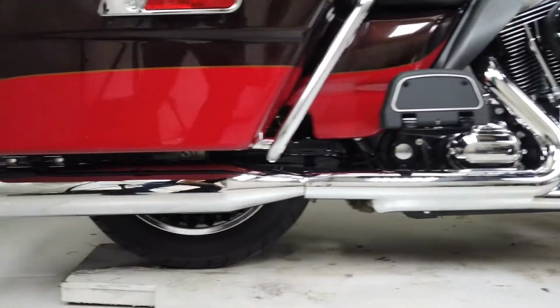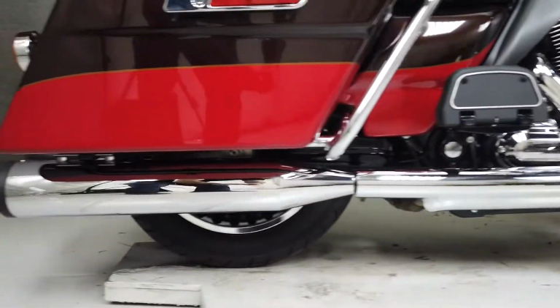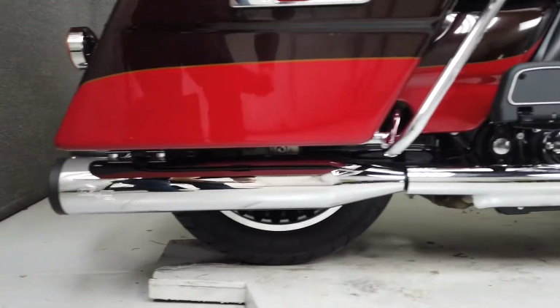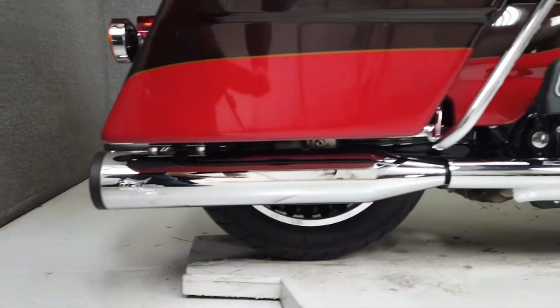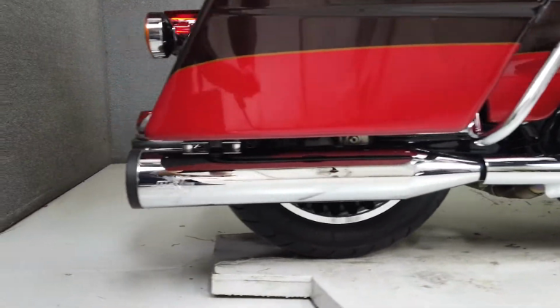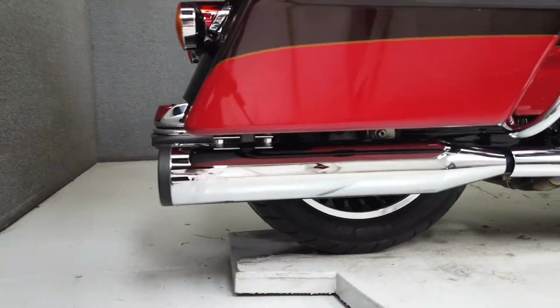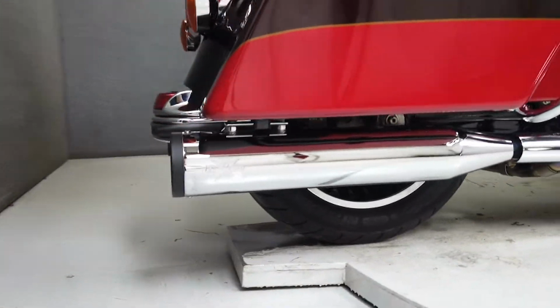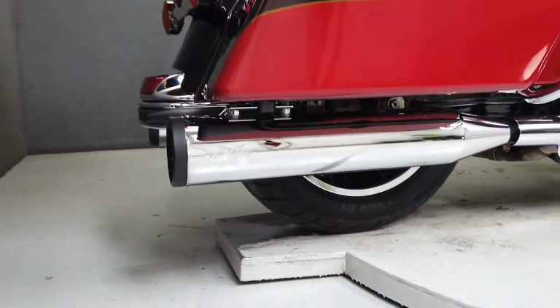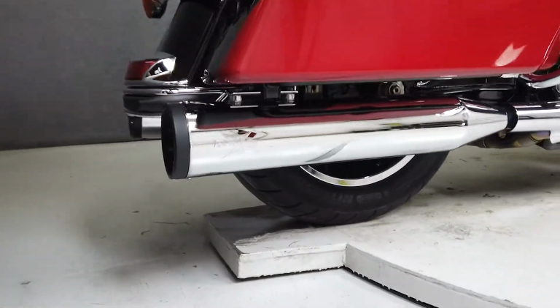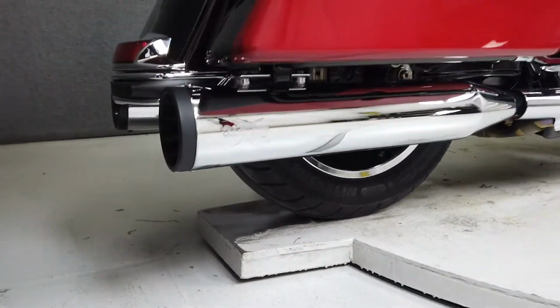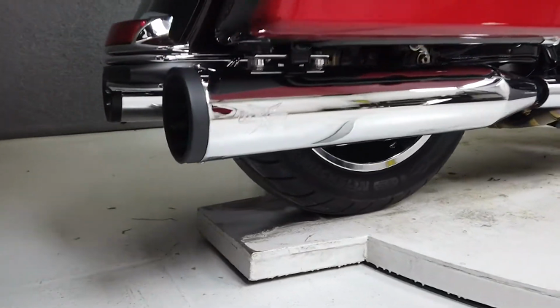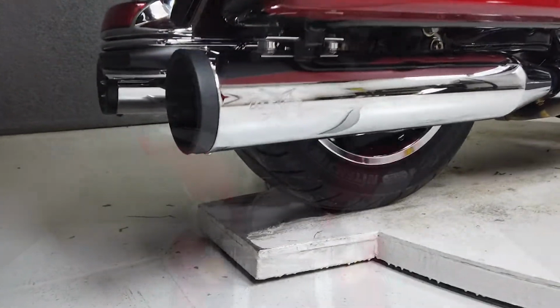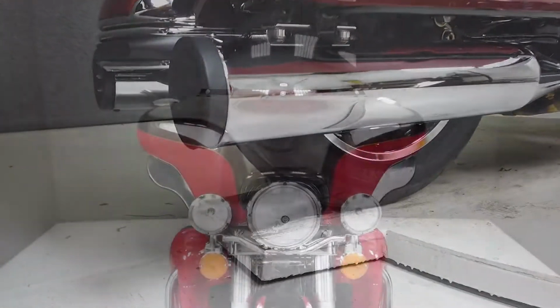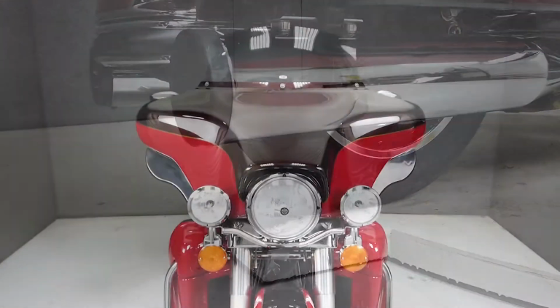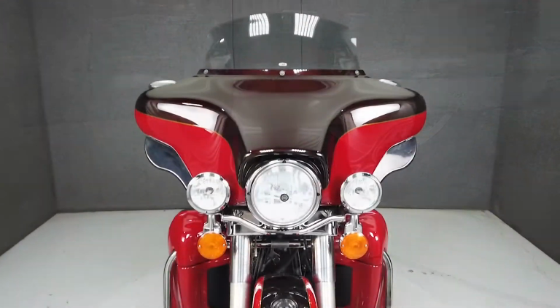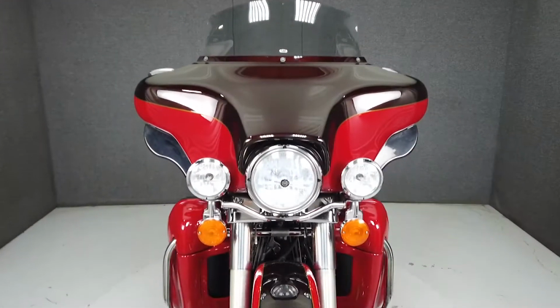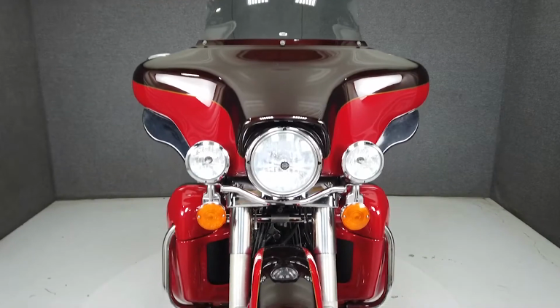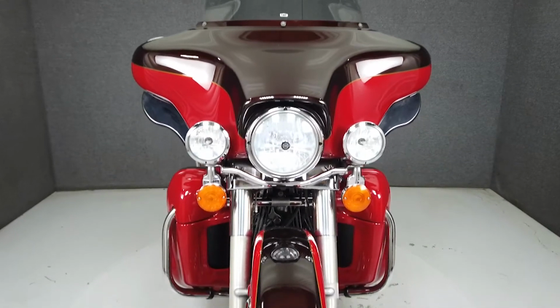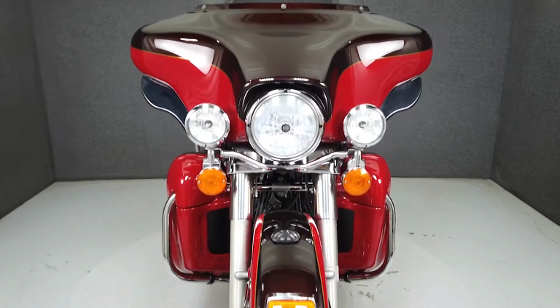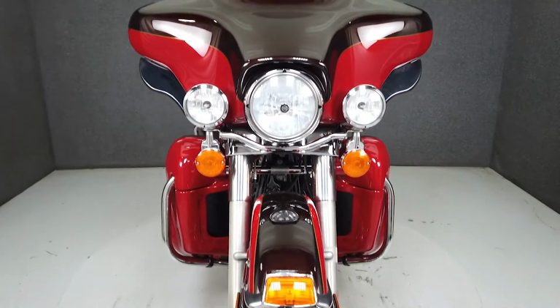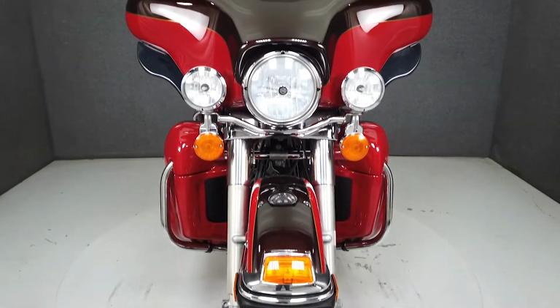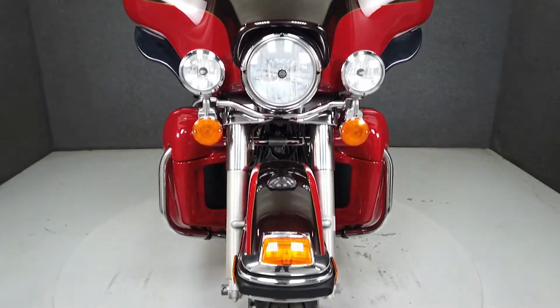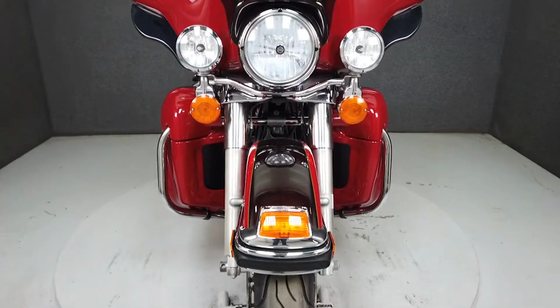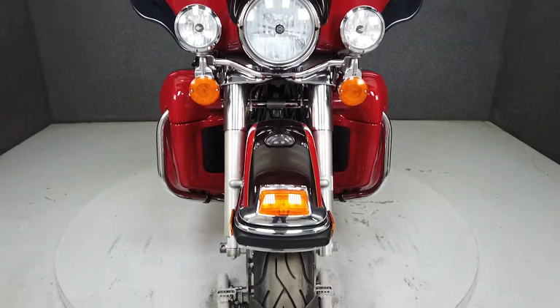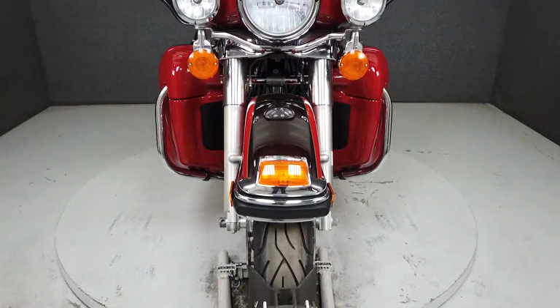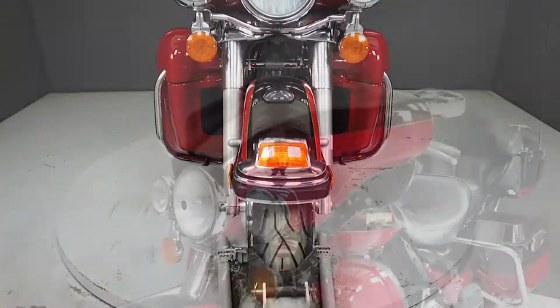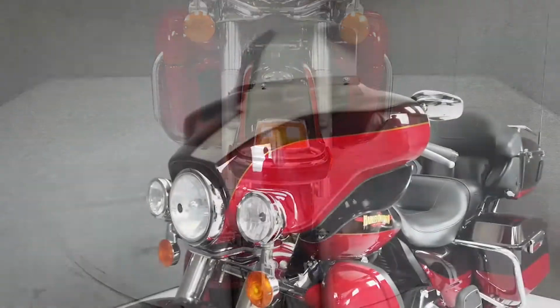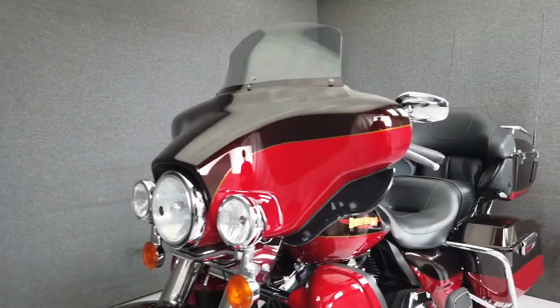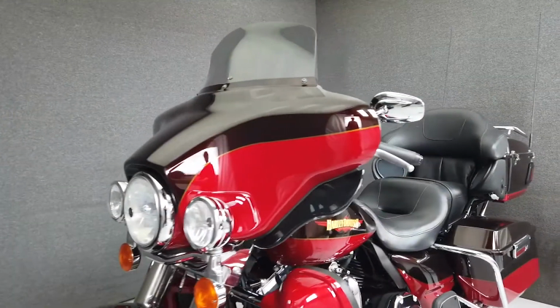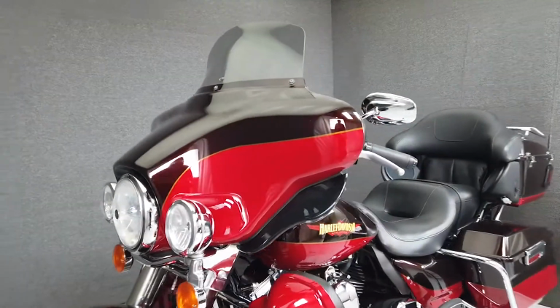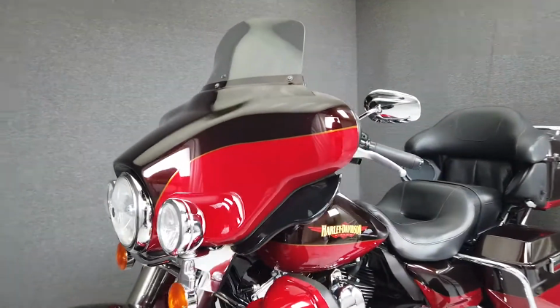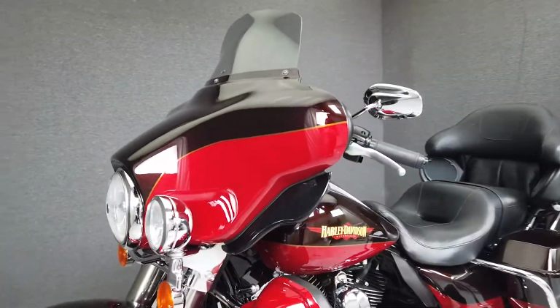Powered by a 103 cubic inch V-twin engine with a six-speed transmission, it produces 102 foot-pounds of torque at 3,500 RPM.